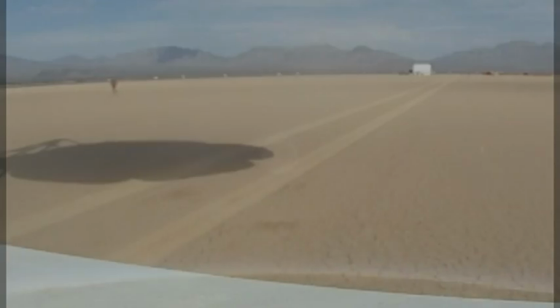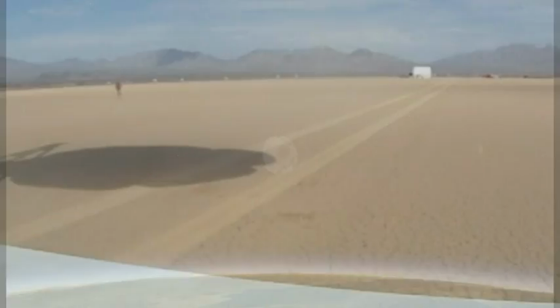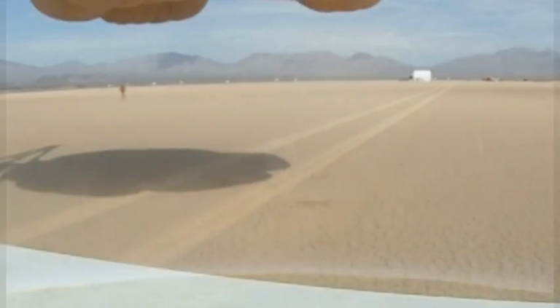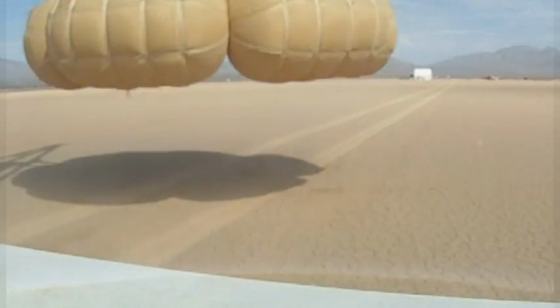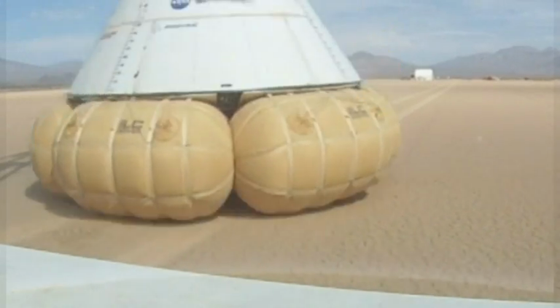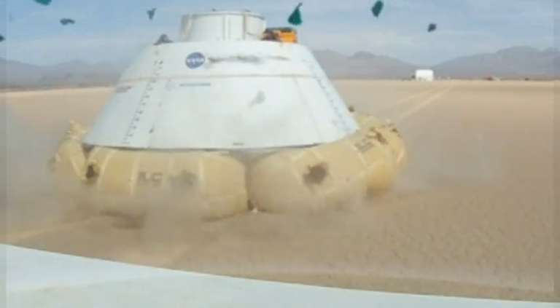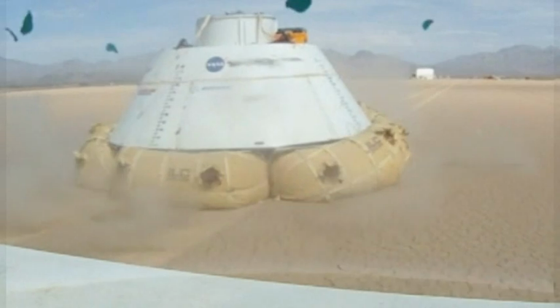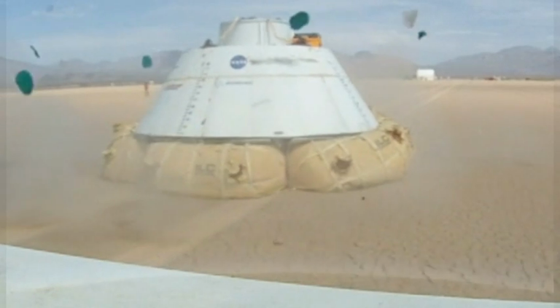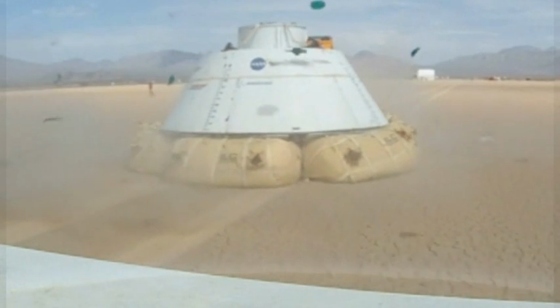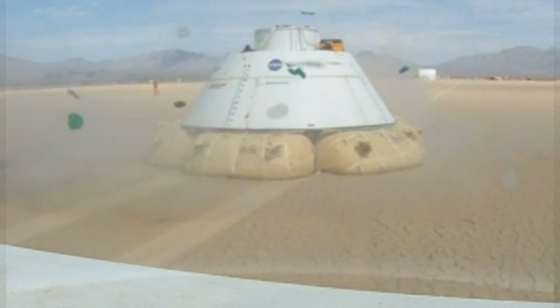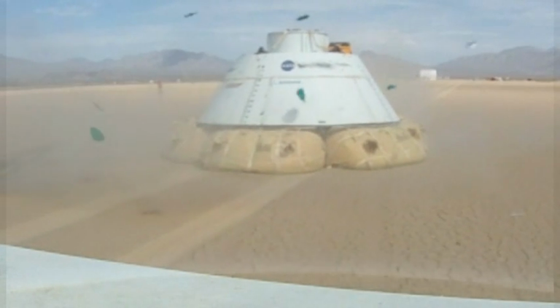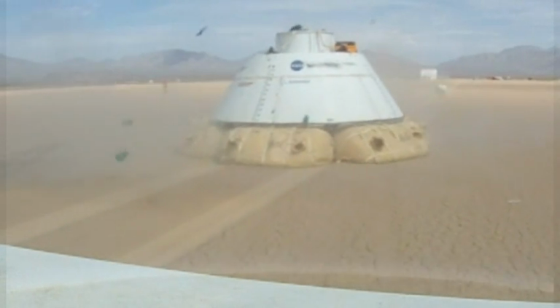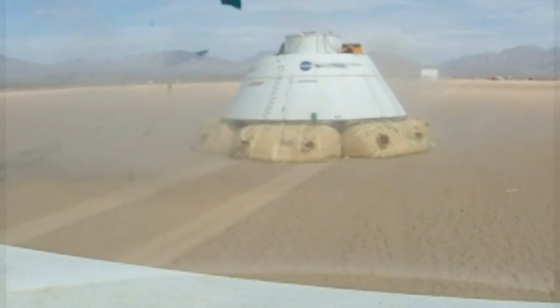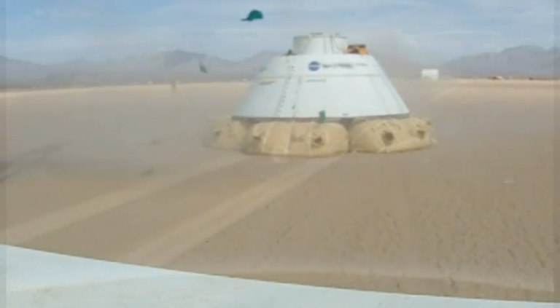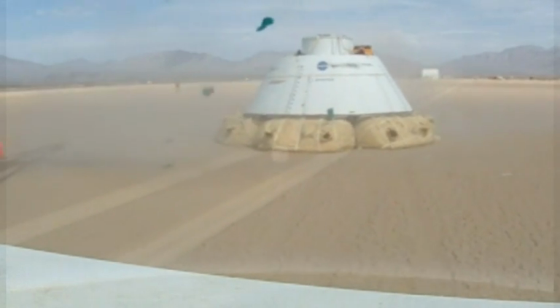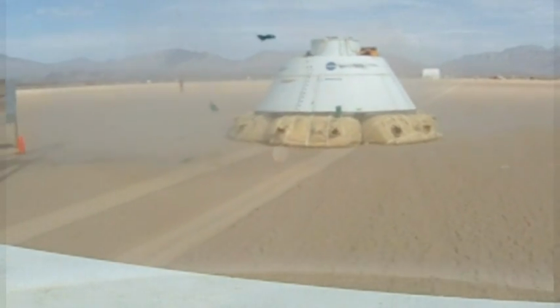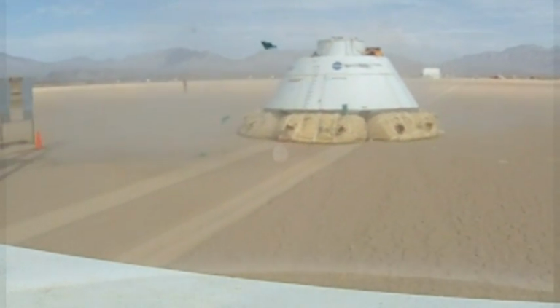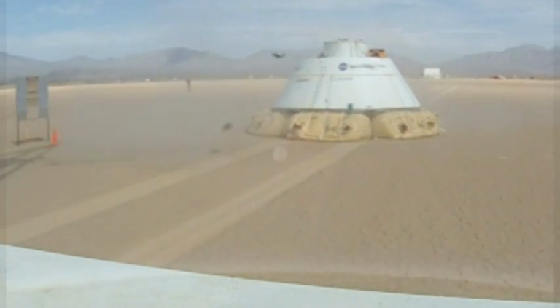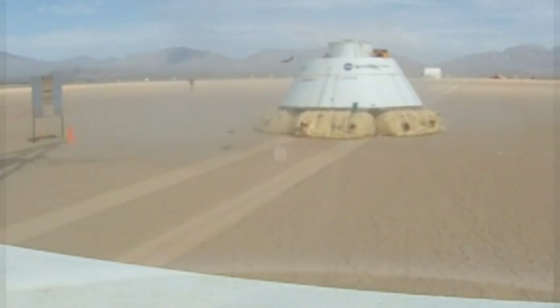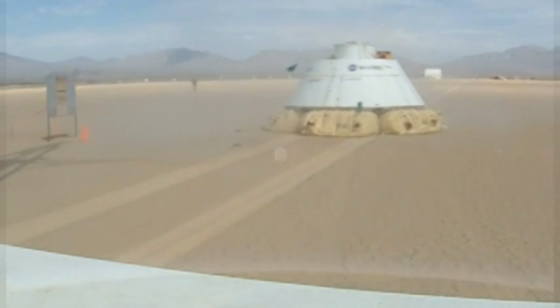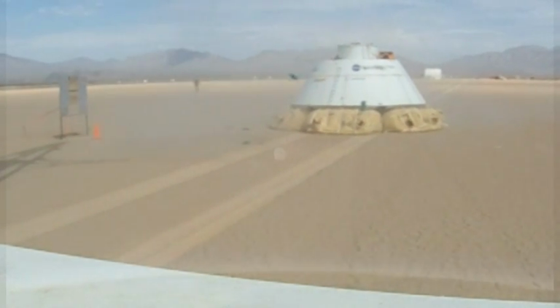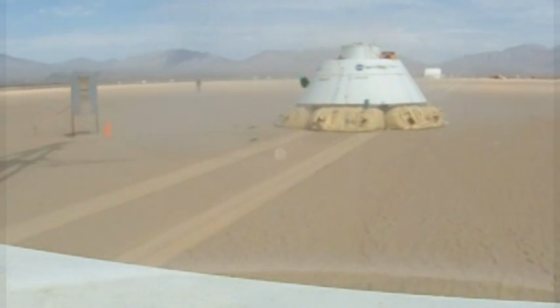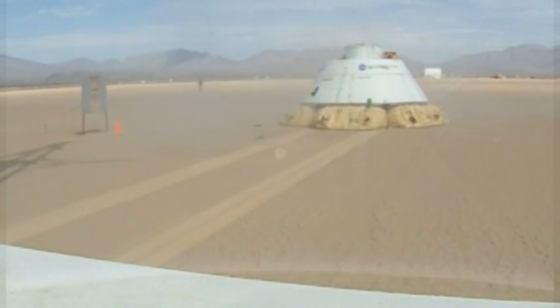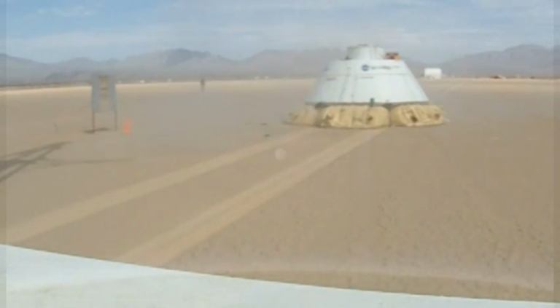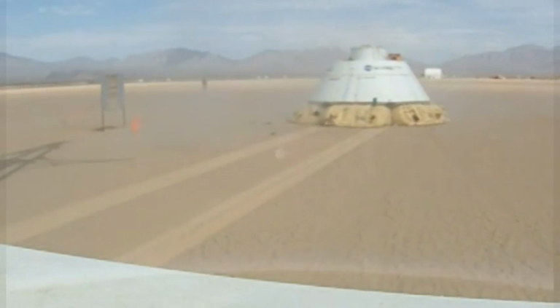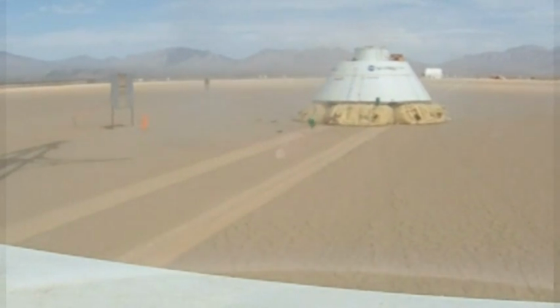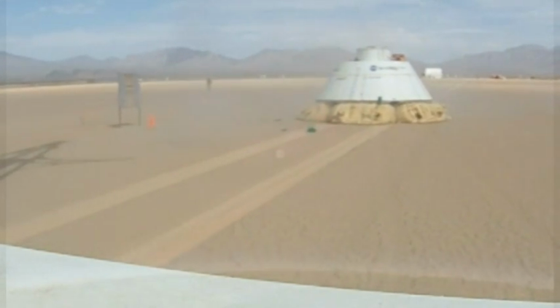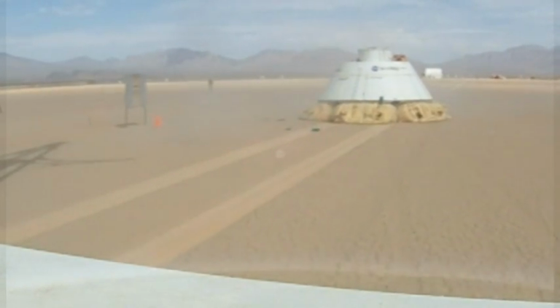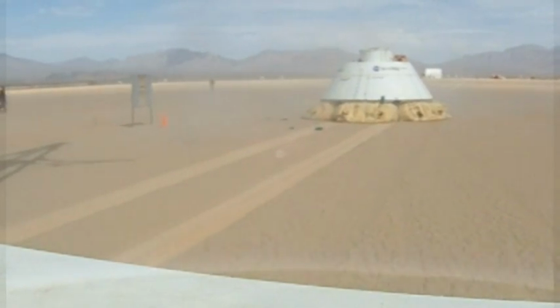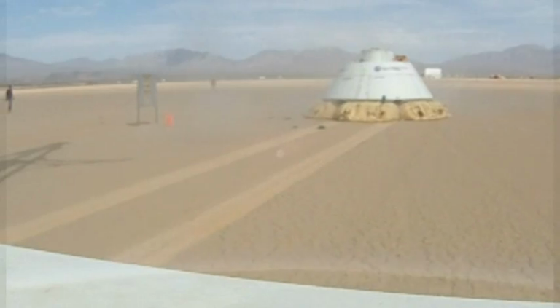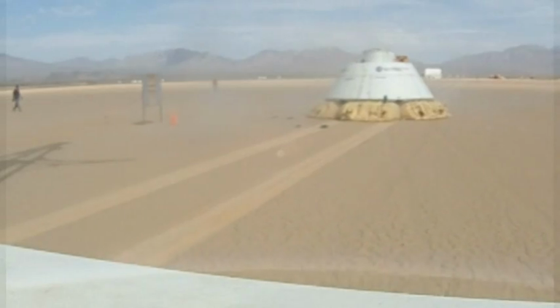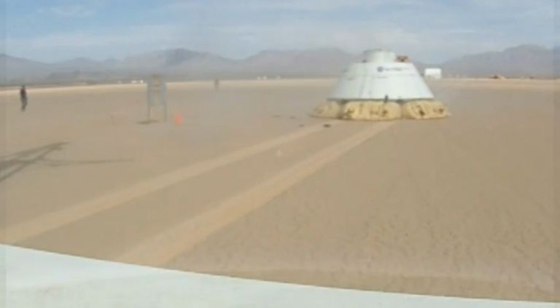Boeing recently completed a series of airbag drop tests in the eastern Mojave Desert near the border of Nevada and California.